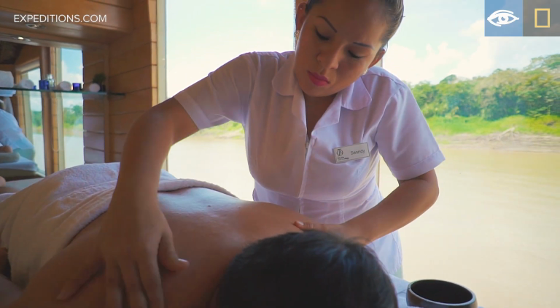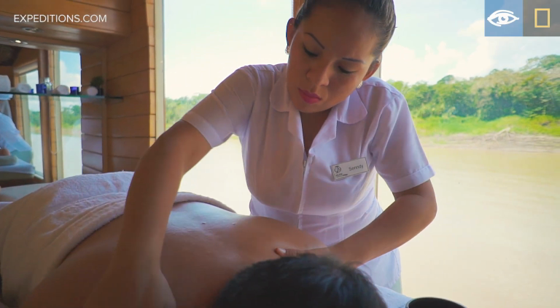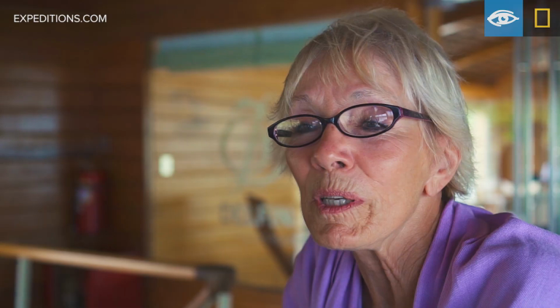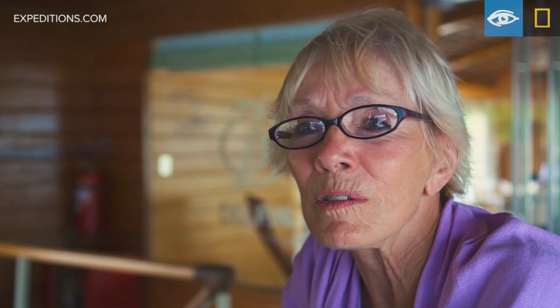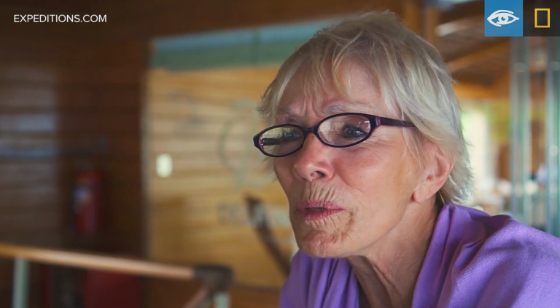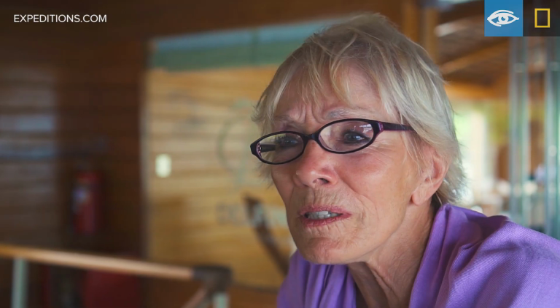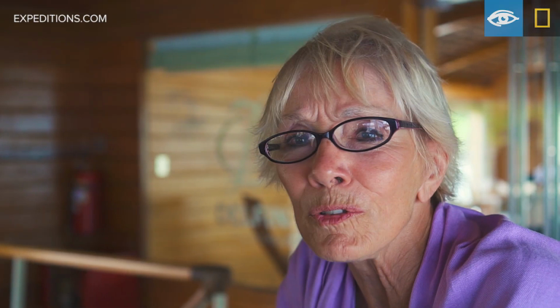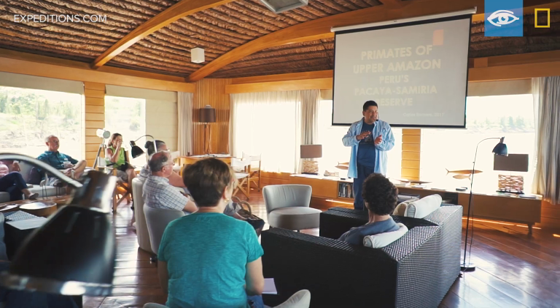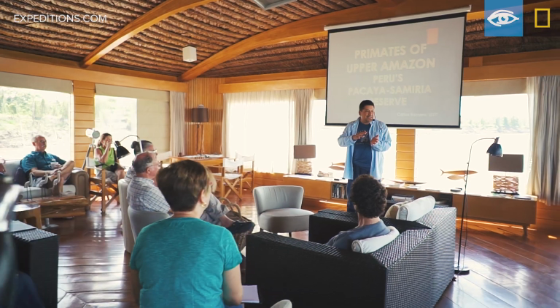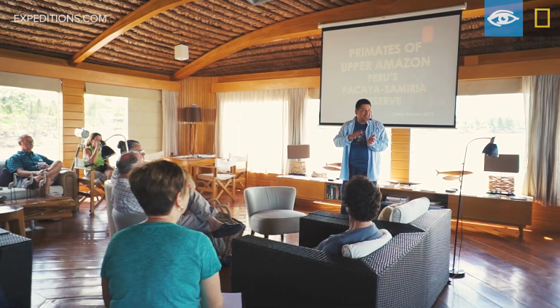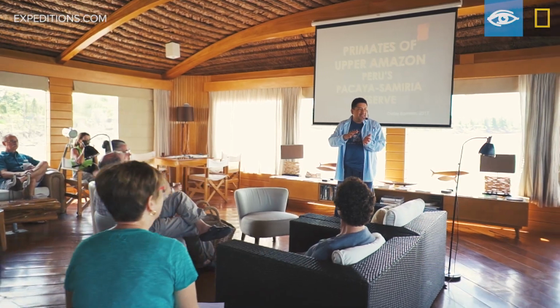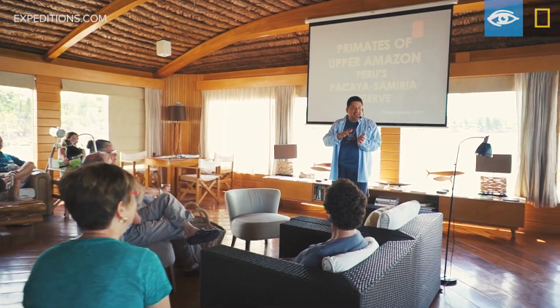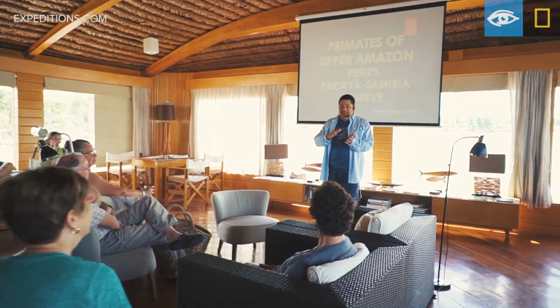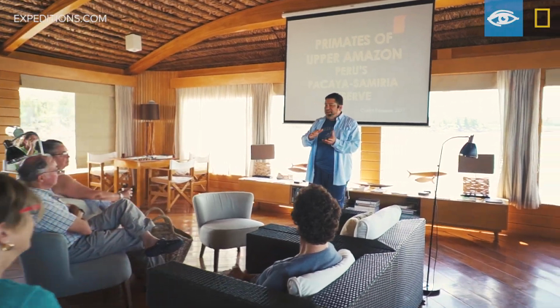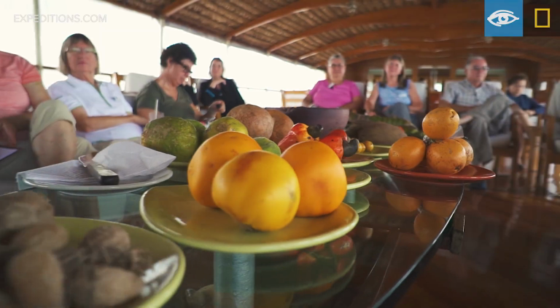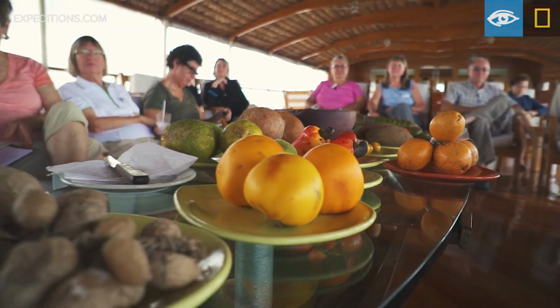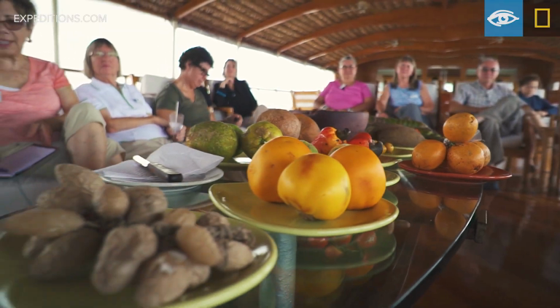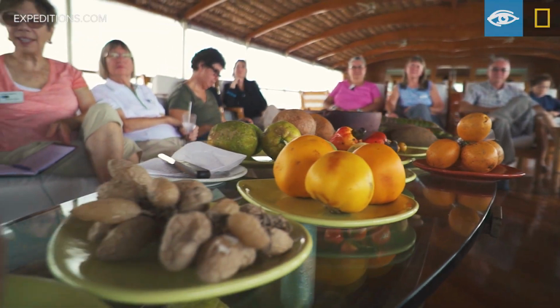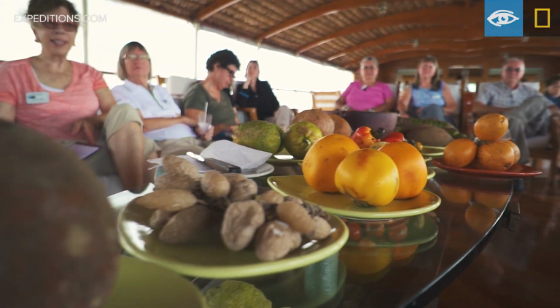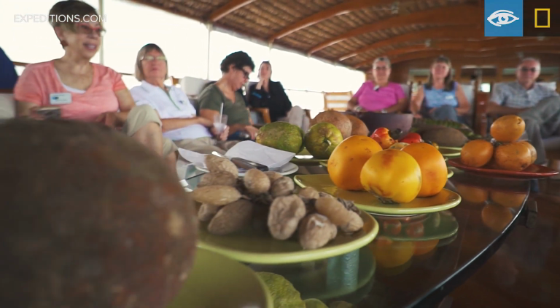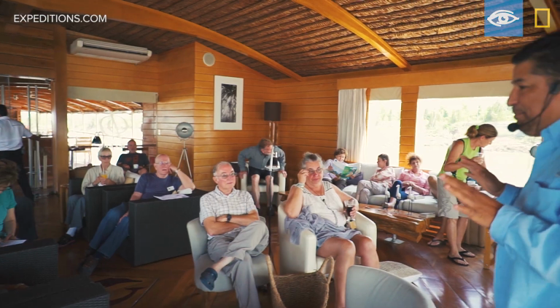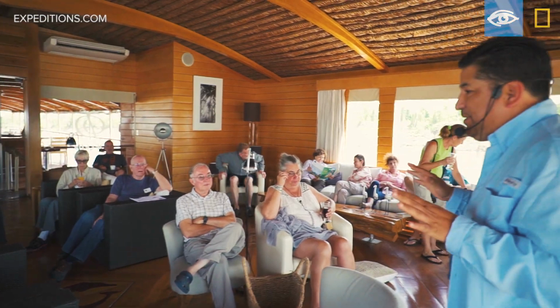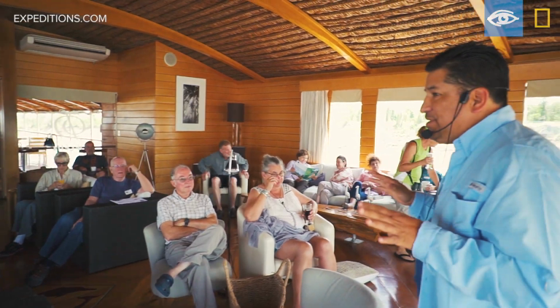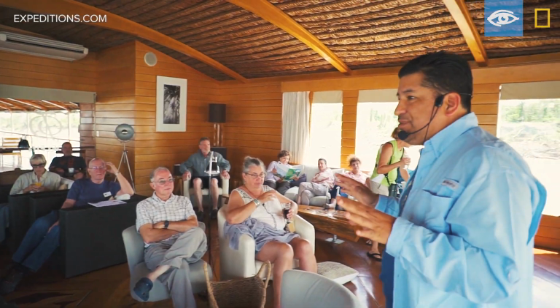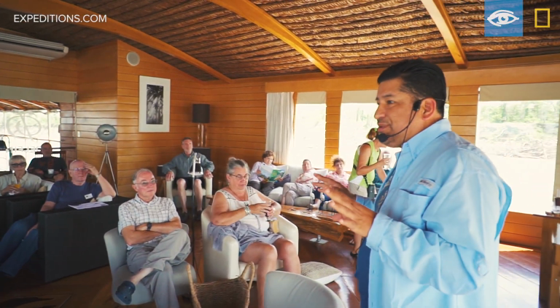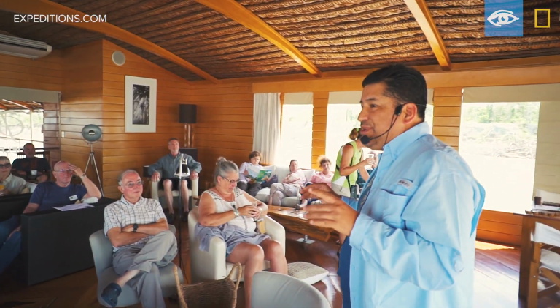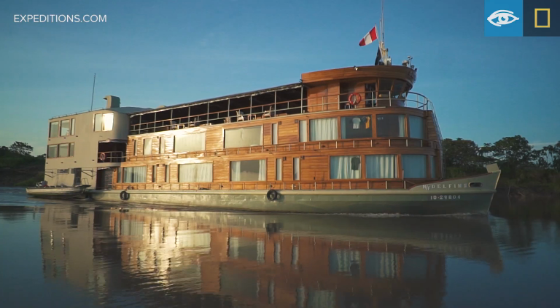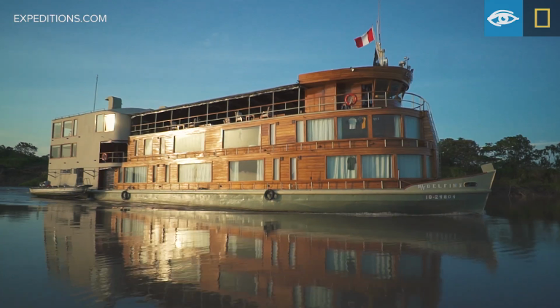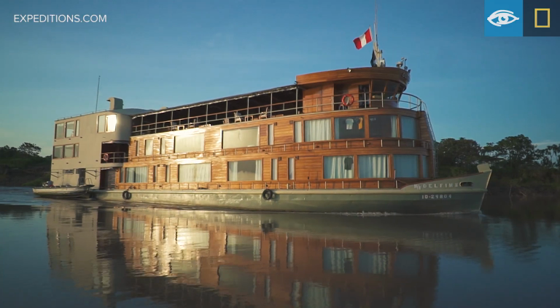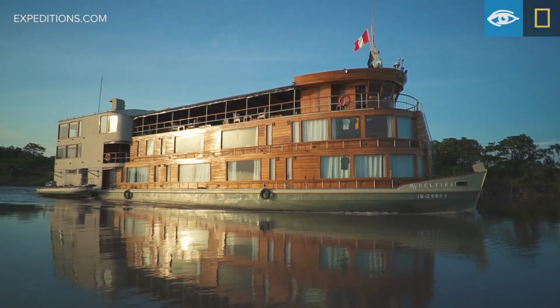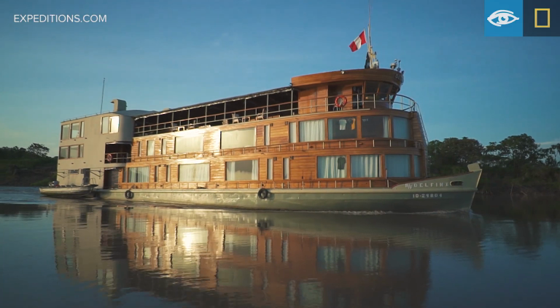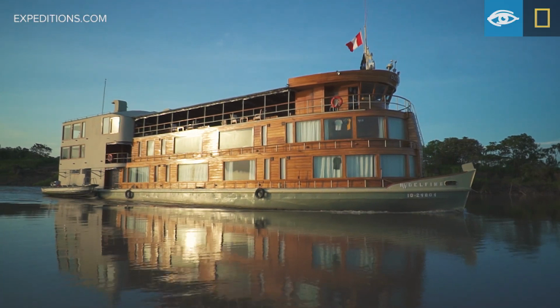I've been on so many different kinds of ships, and this one's unique. It's one of the reasons I wanted to come to the Amazon.